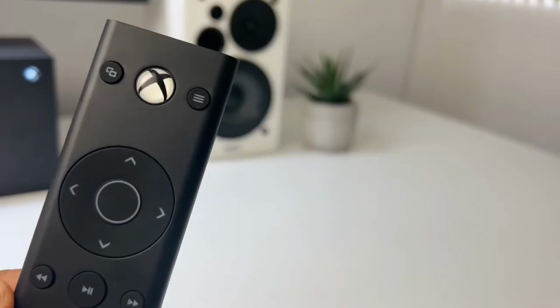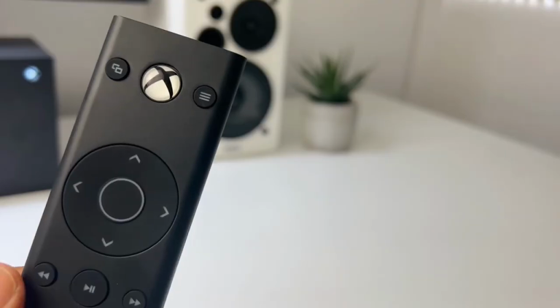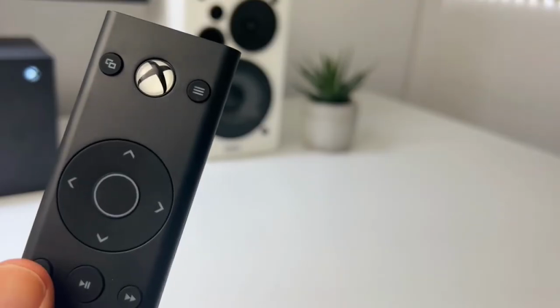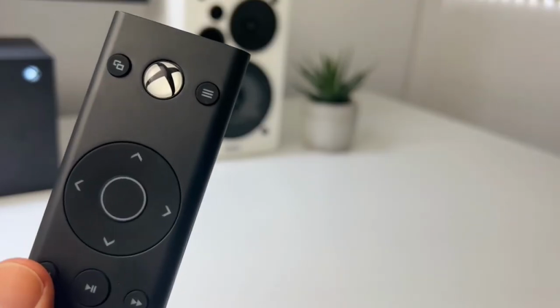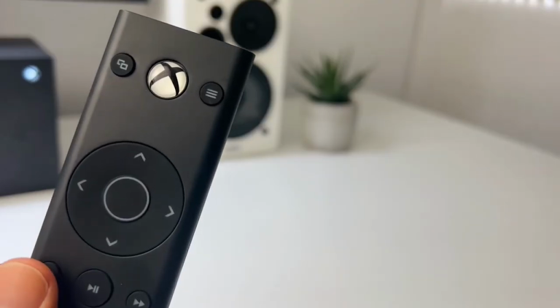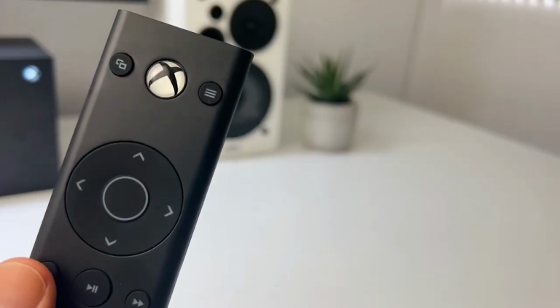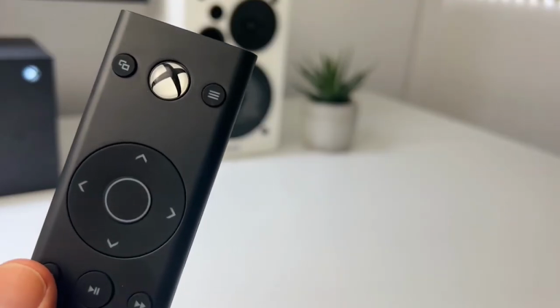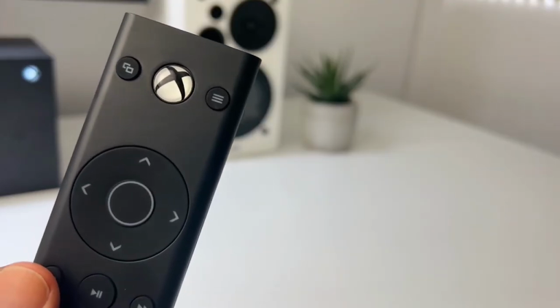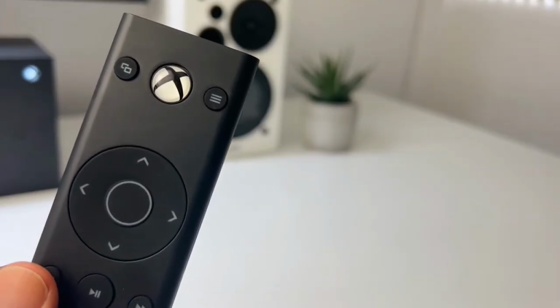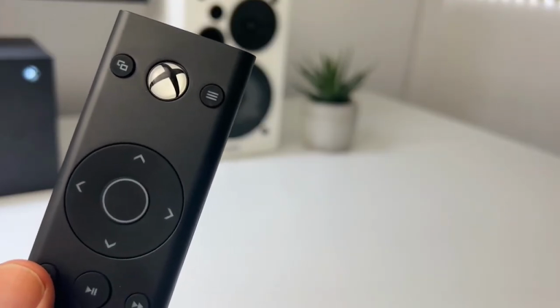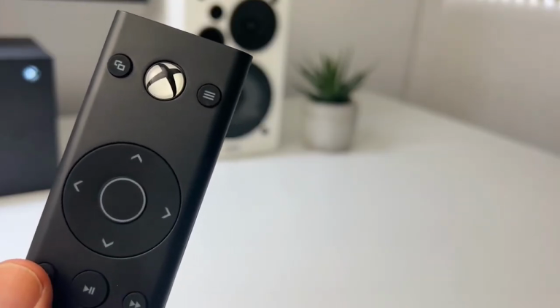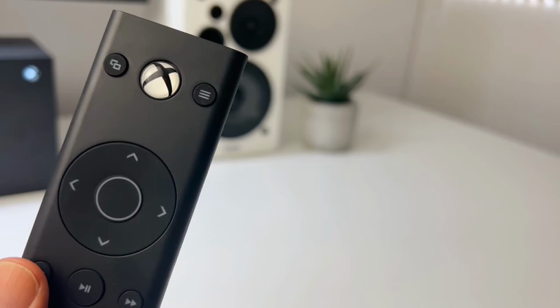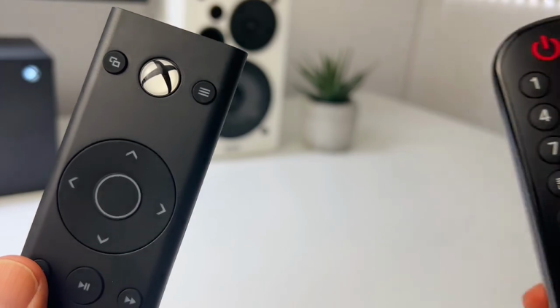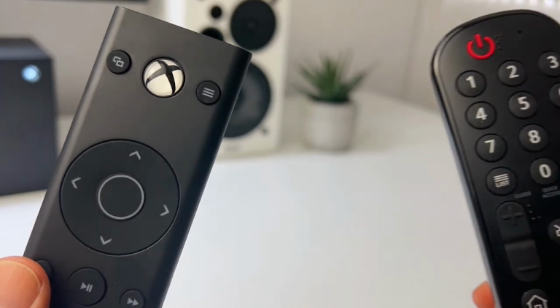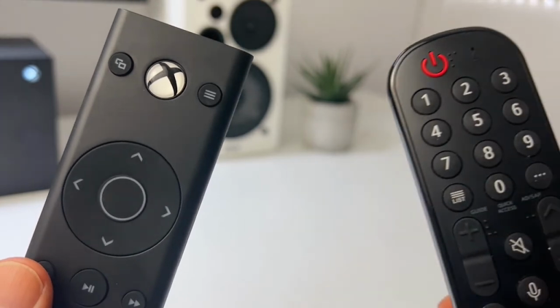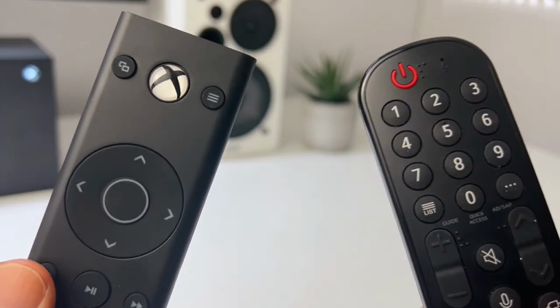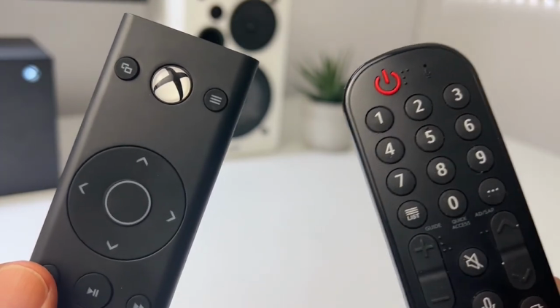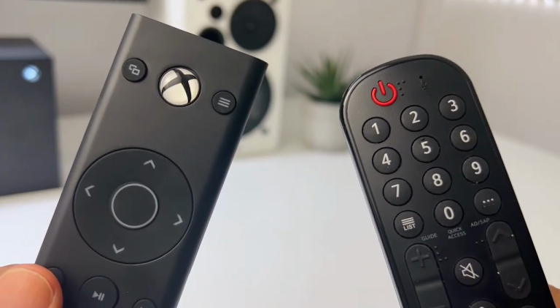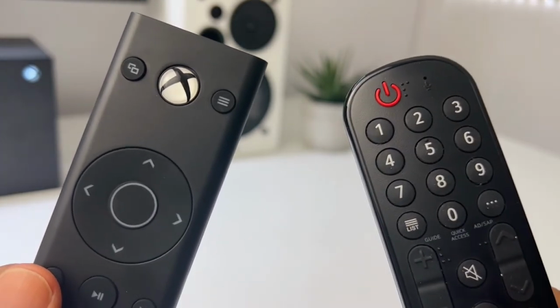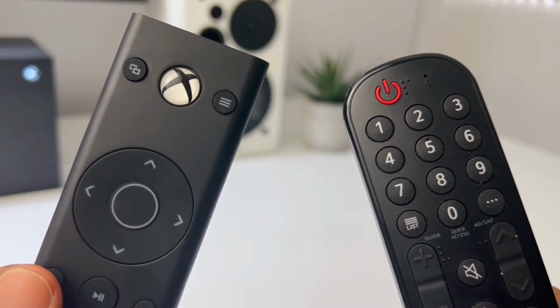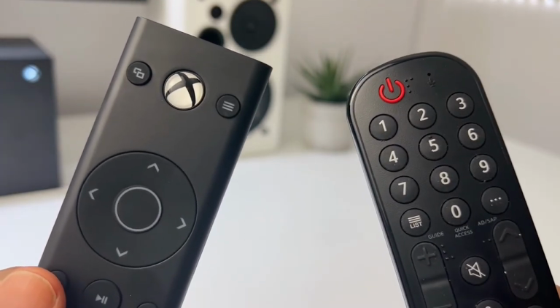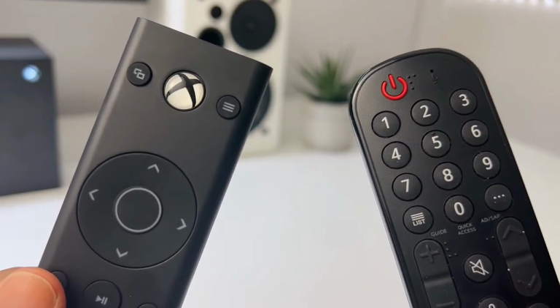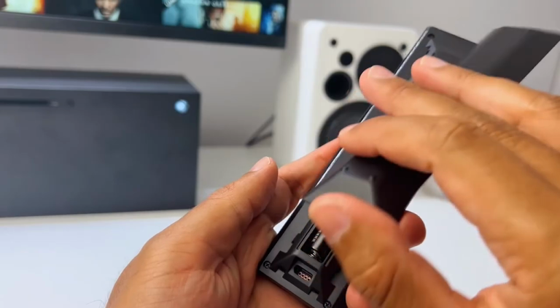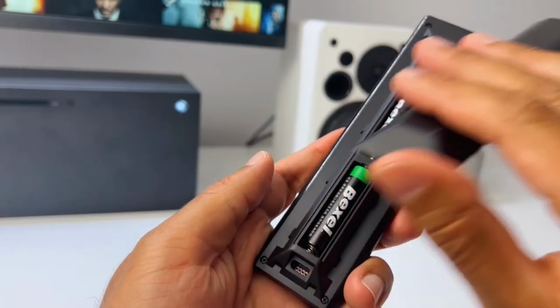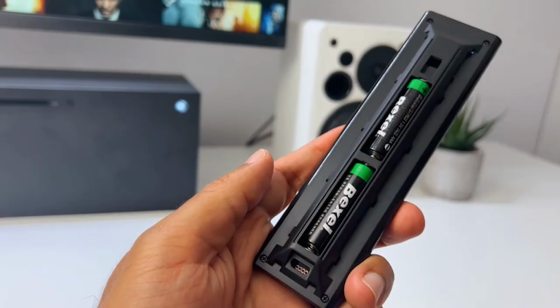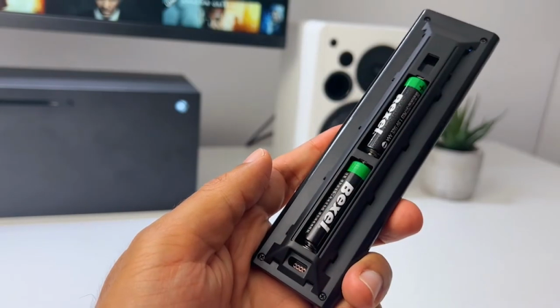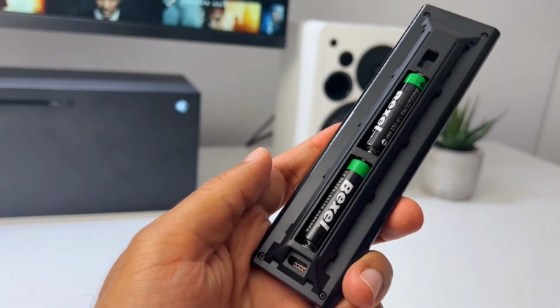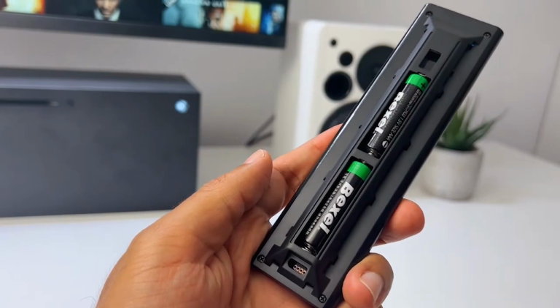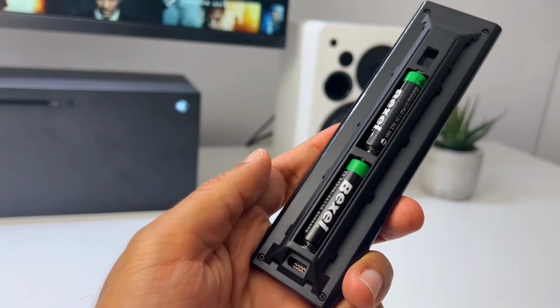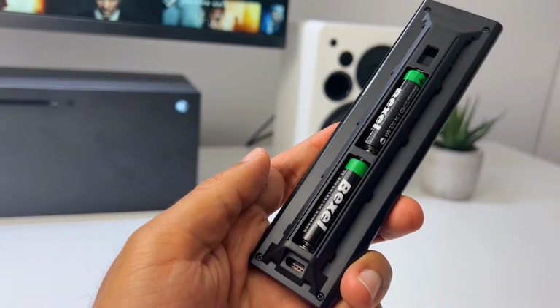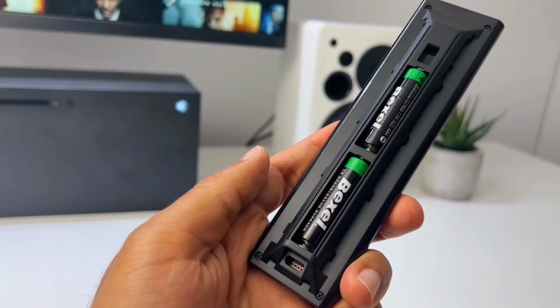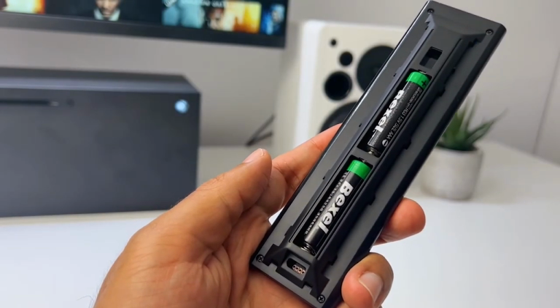Looking at the battery life, it is the same as on a normal remote control, so you don't have to swap out the batteries anytime soon.